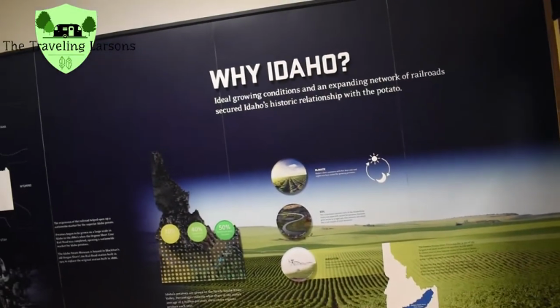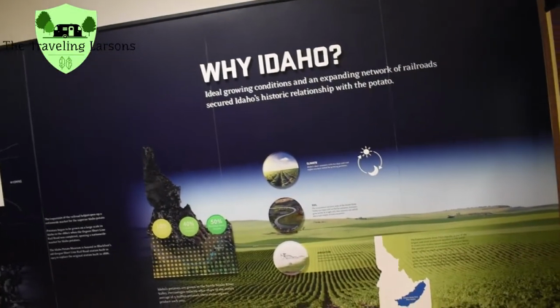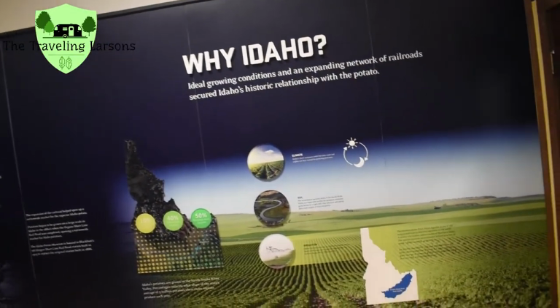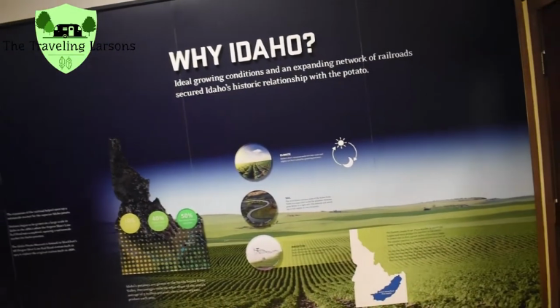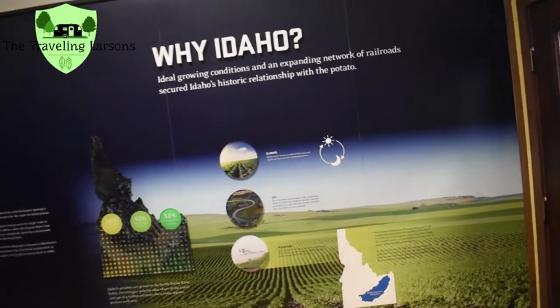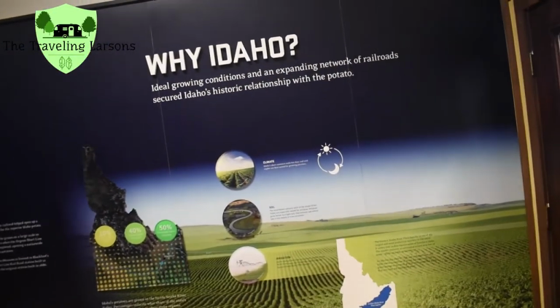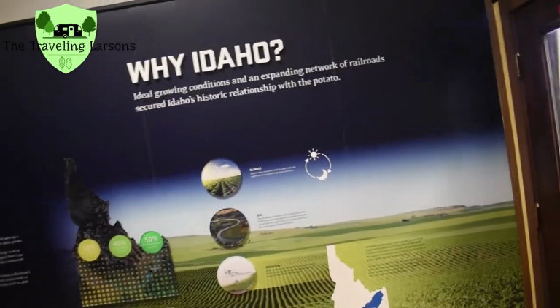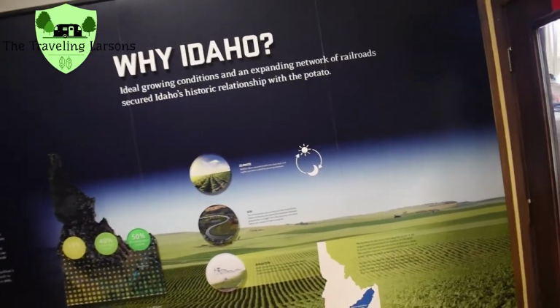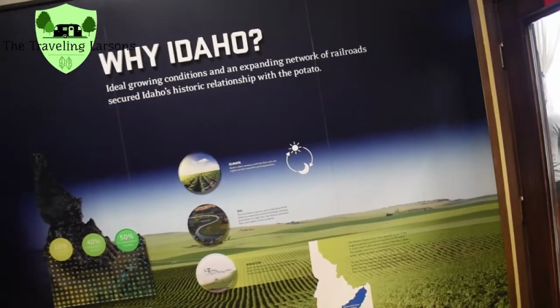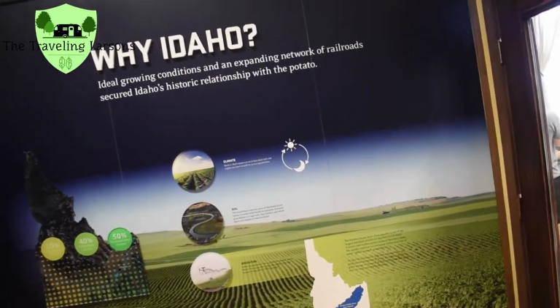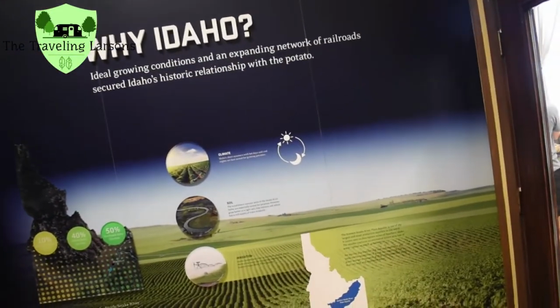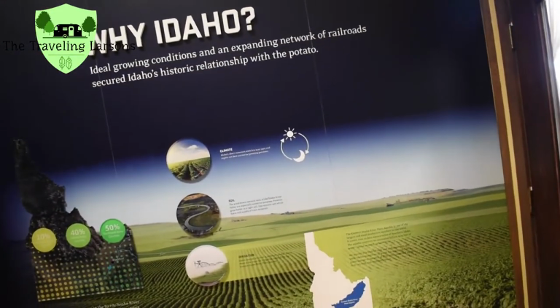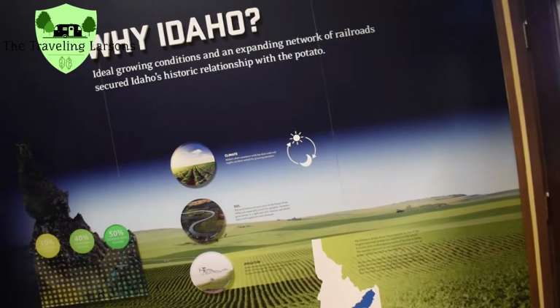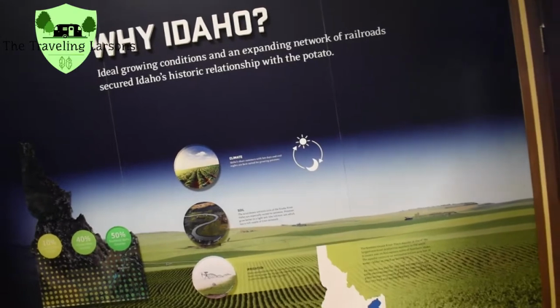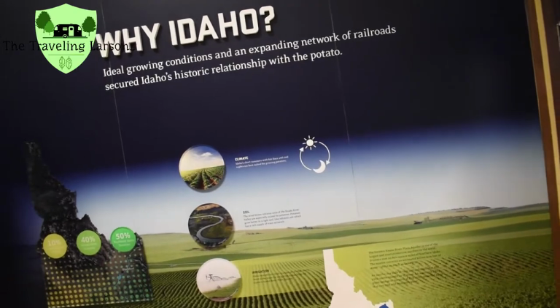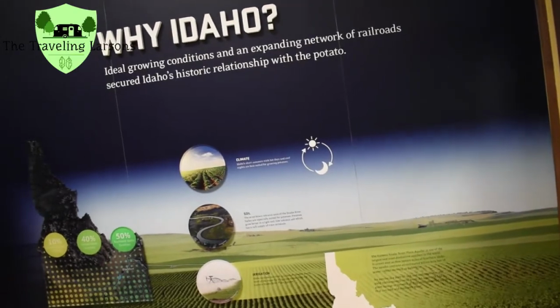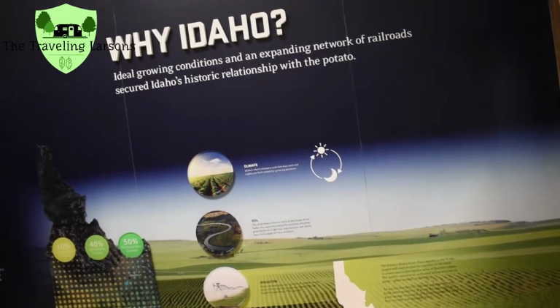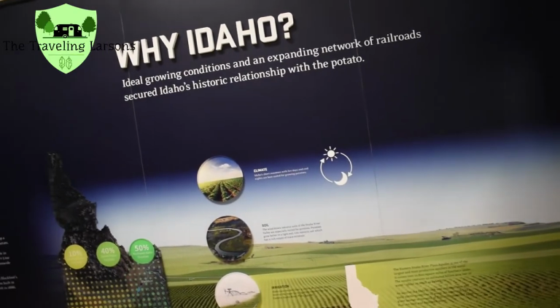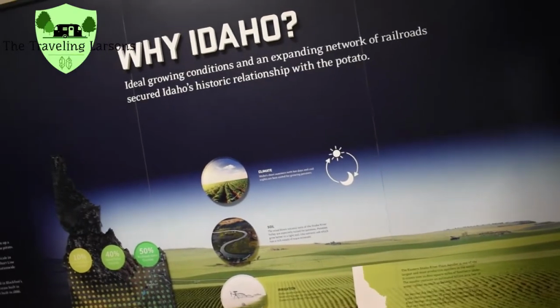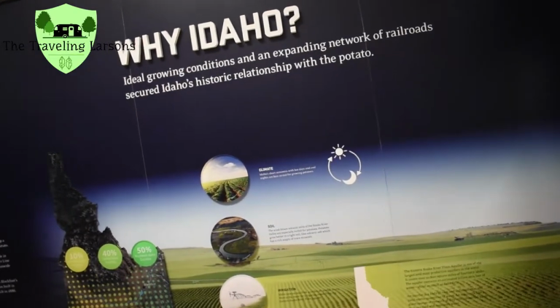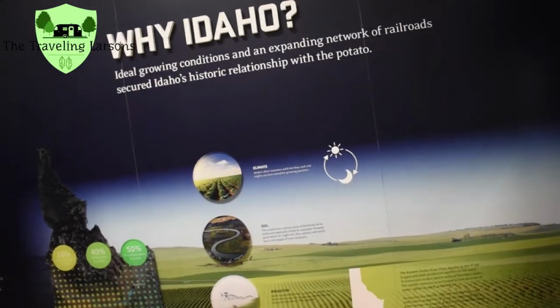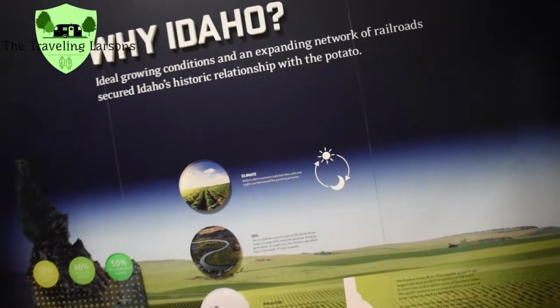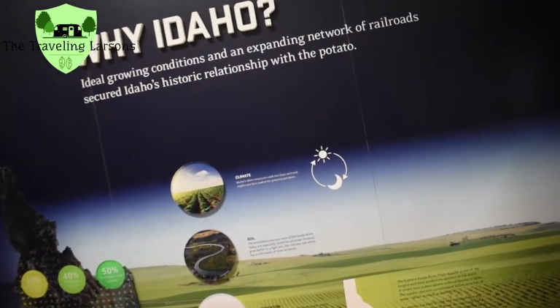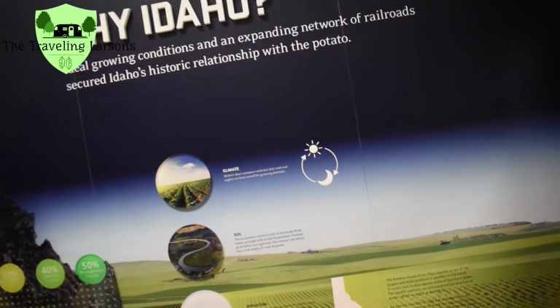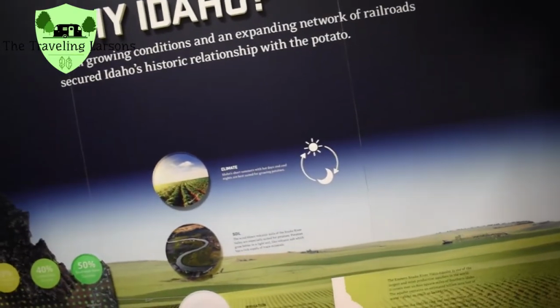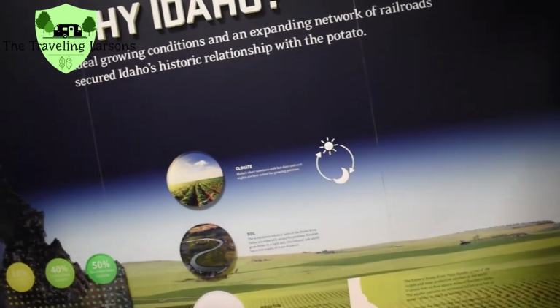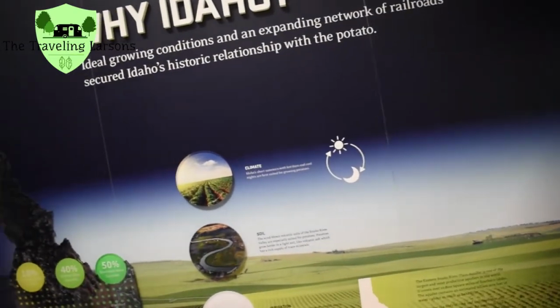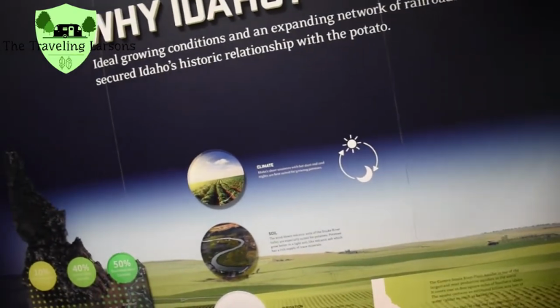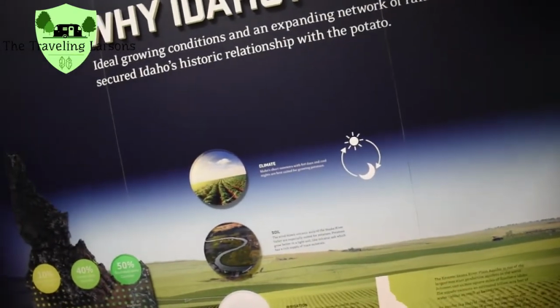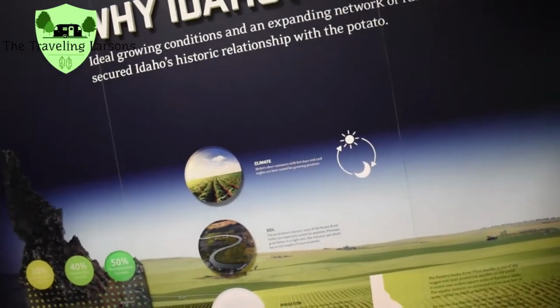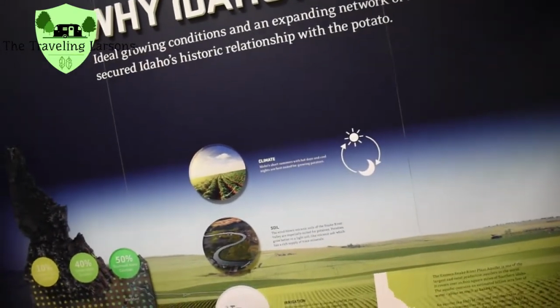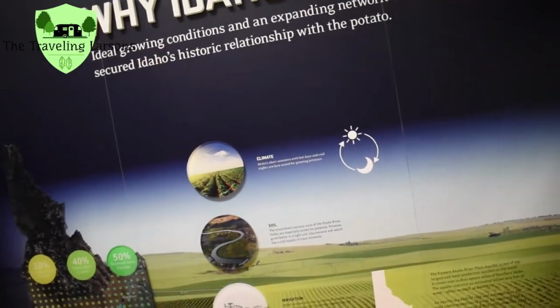Why Idaho? Ideal growing conditions and an expanding network of roads.